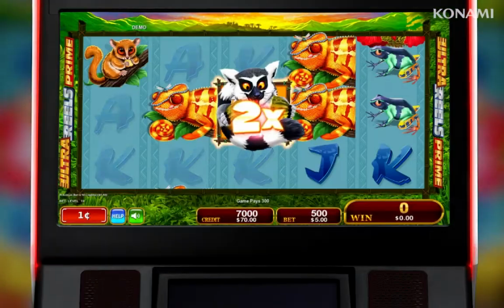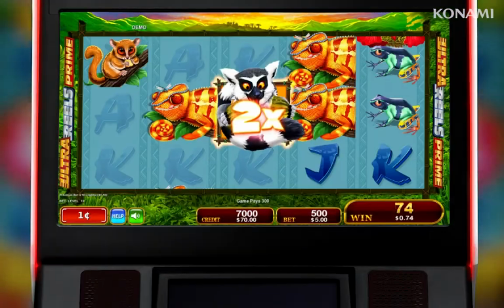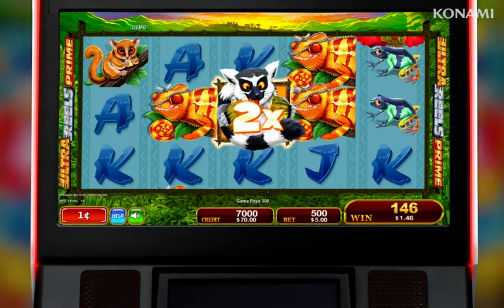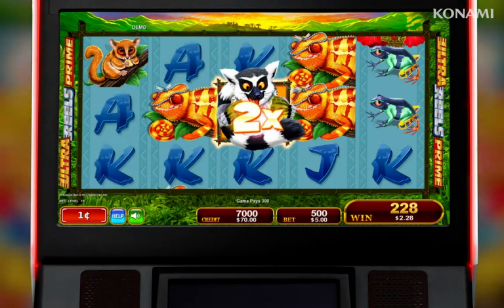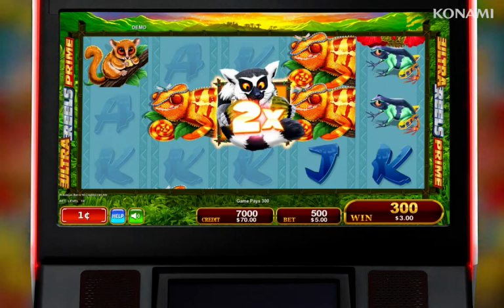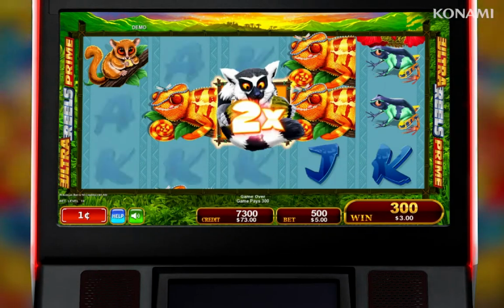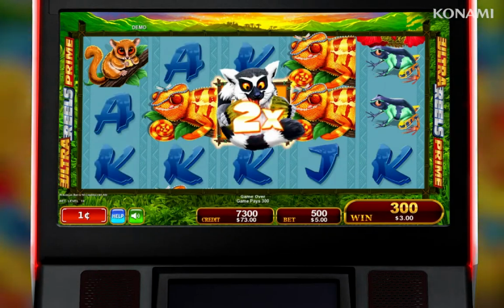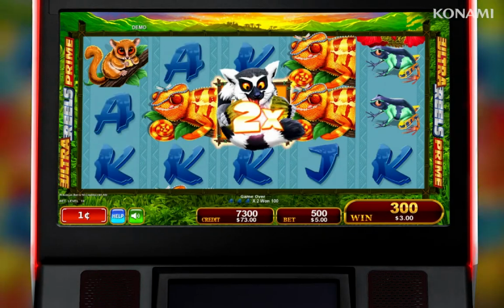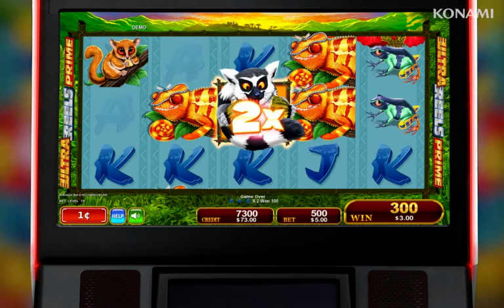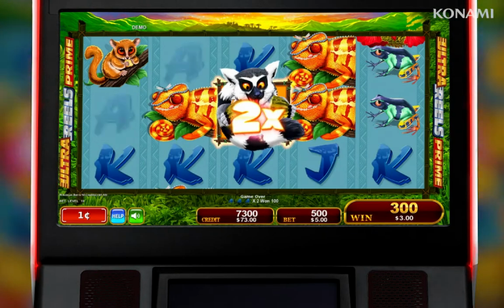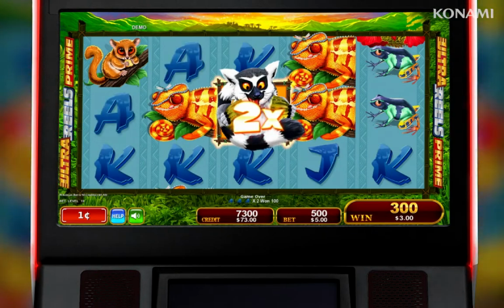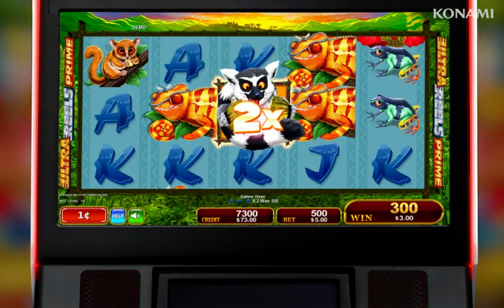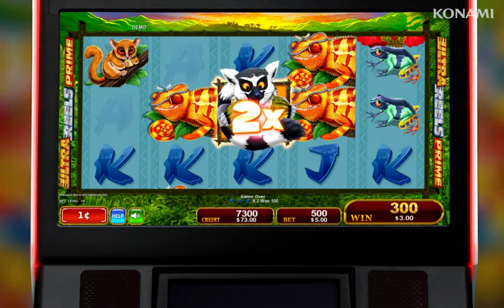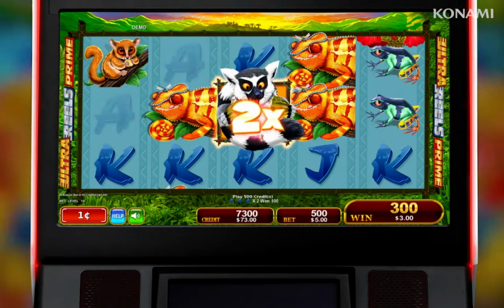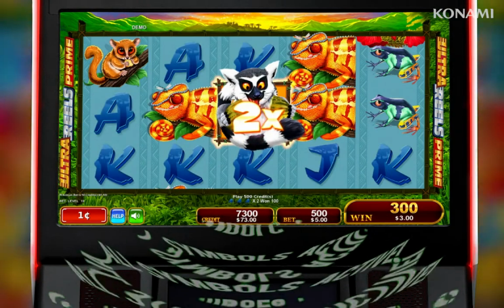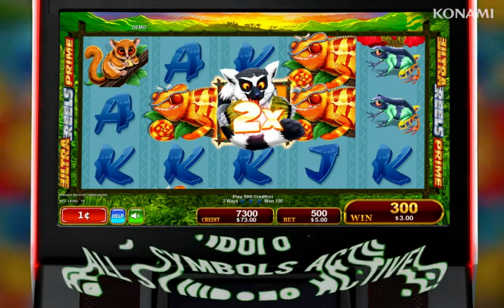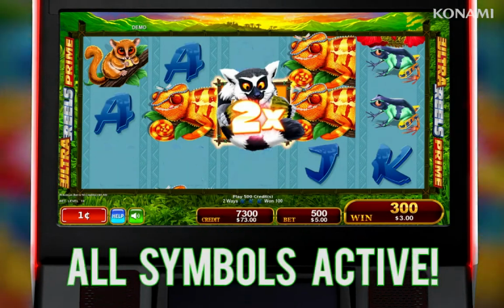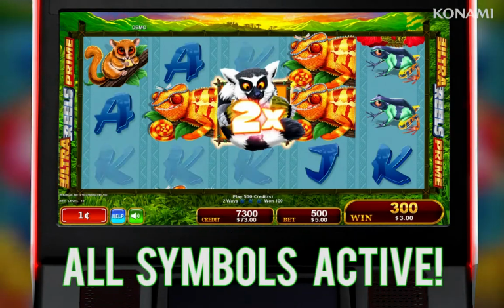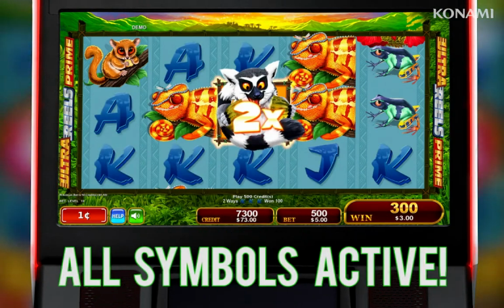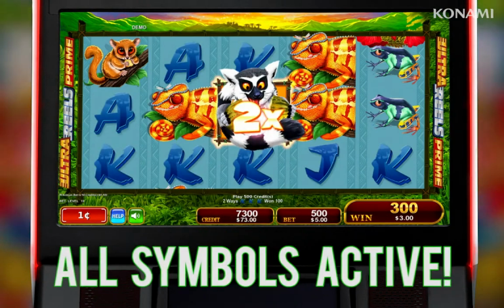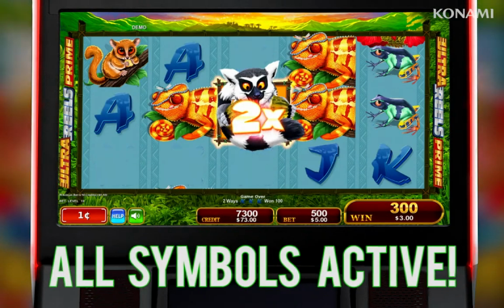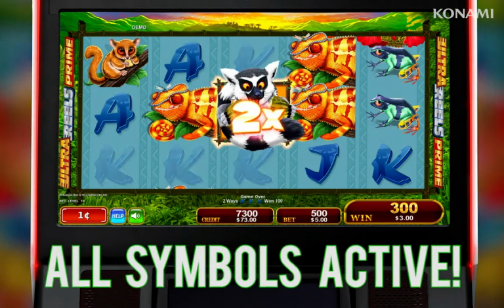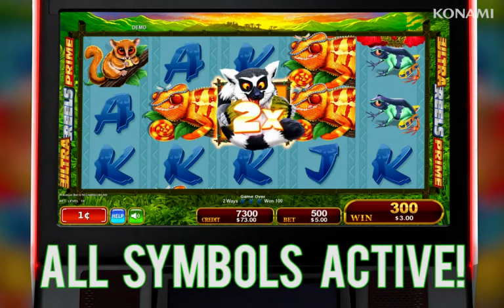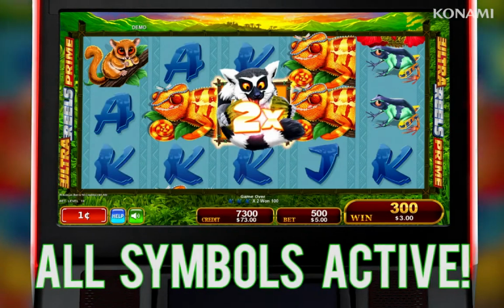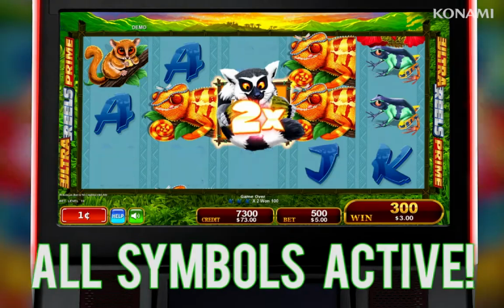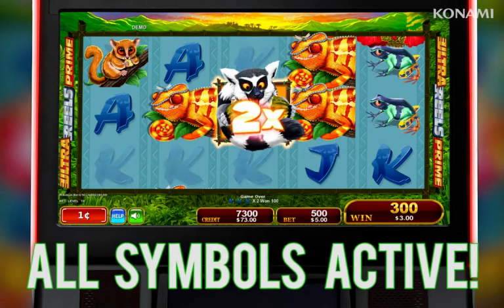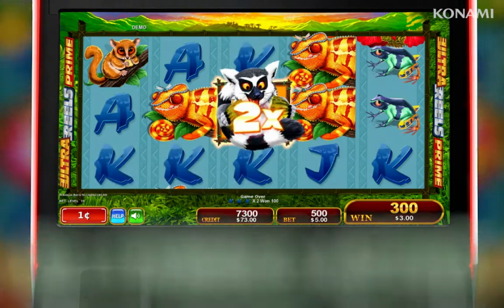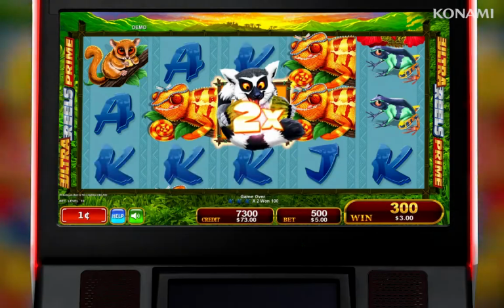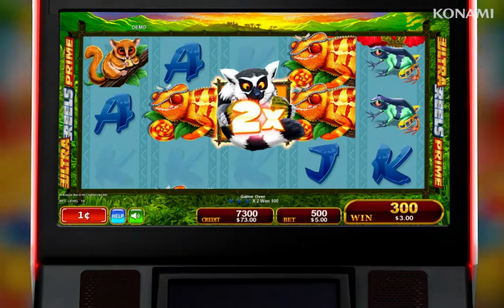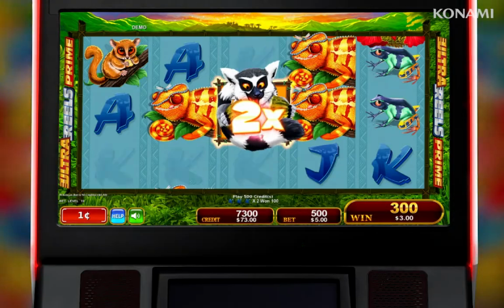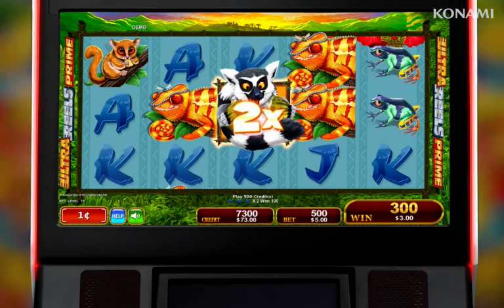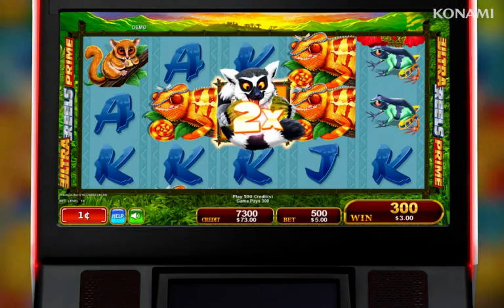This Ultra Reels game has a fixed 50 credit bet, activating all symbols and awarding scatter pays for left to right symbol combinations.